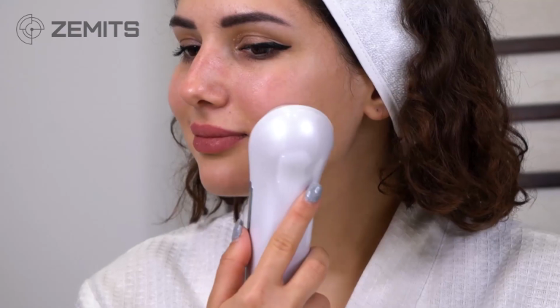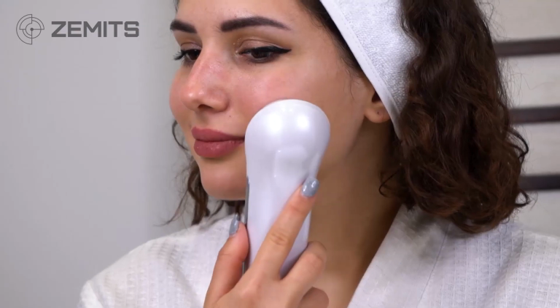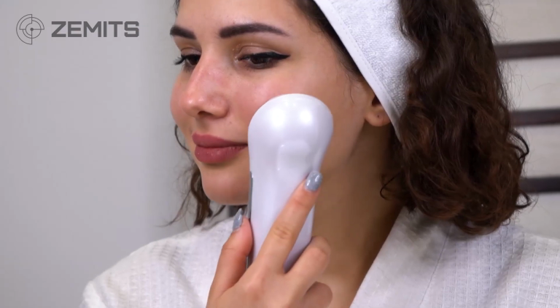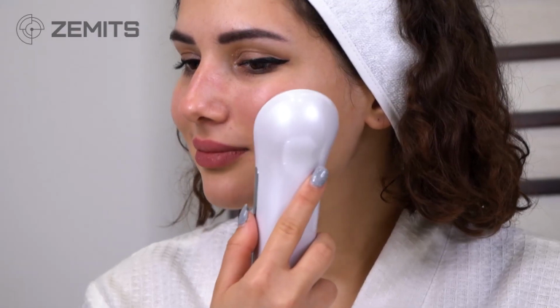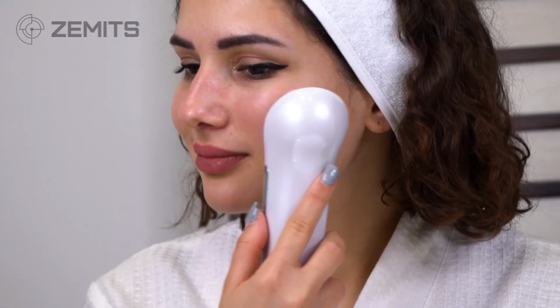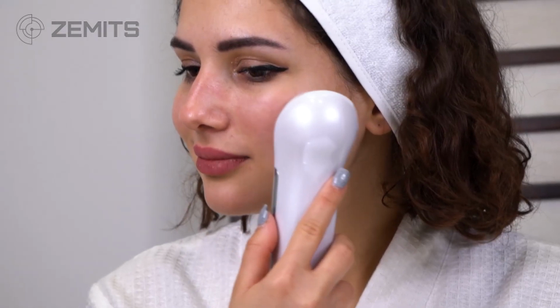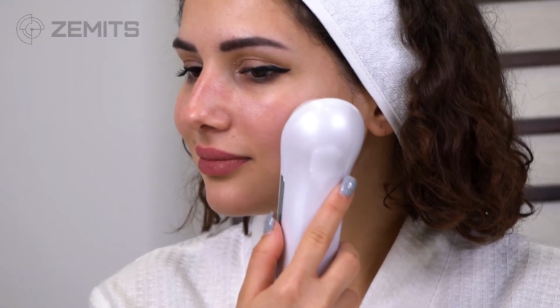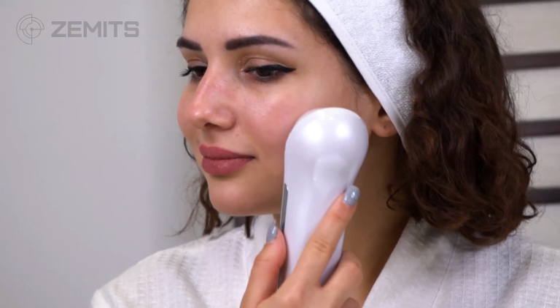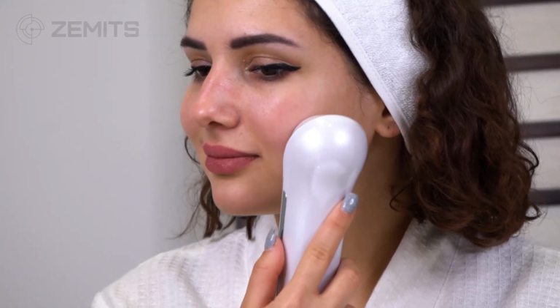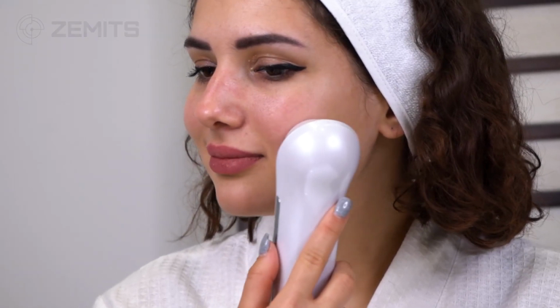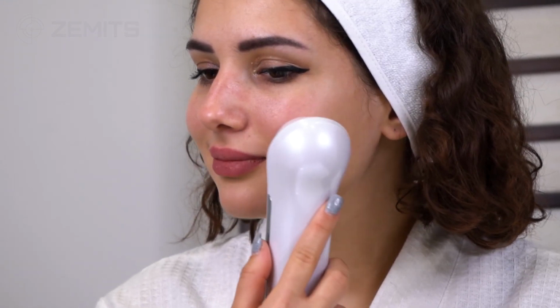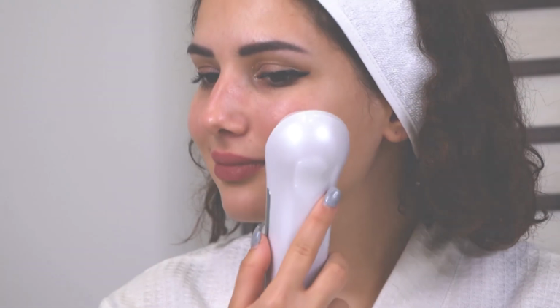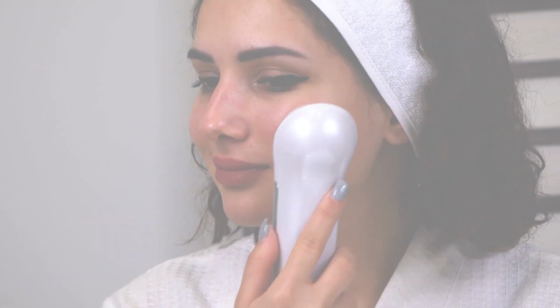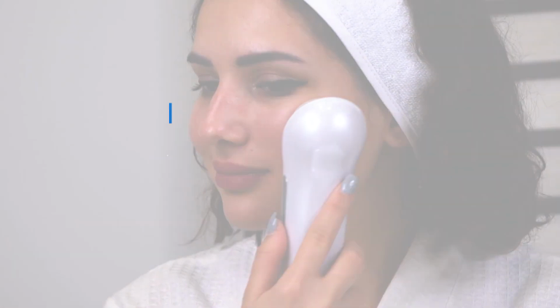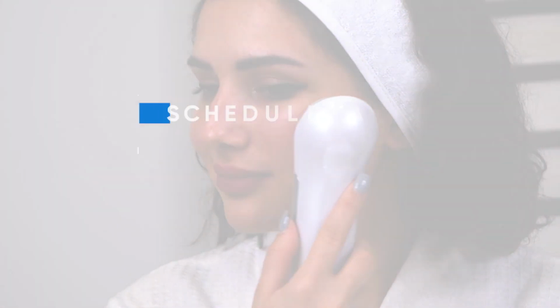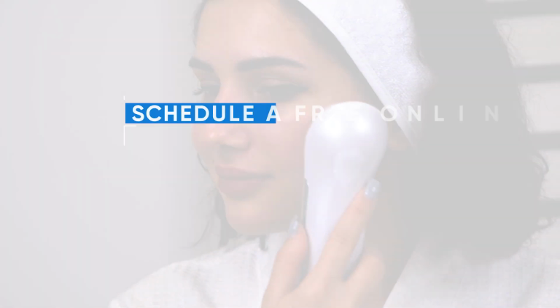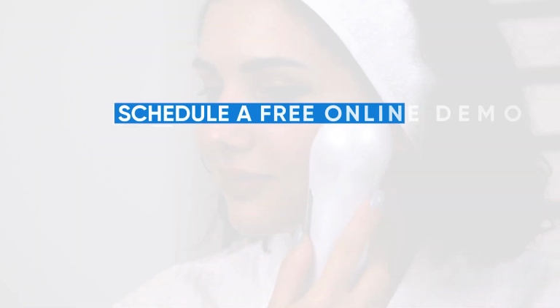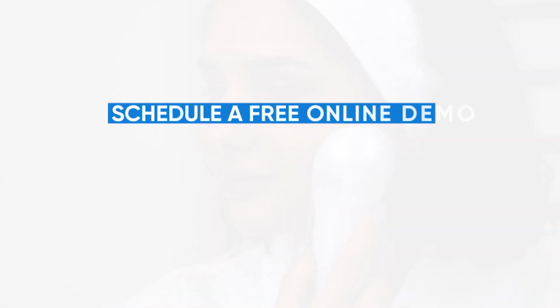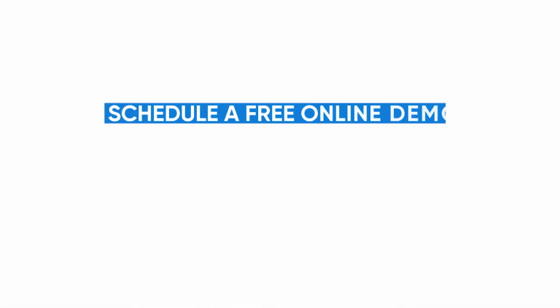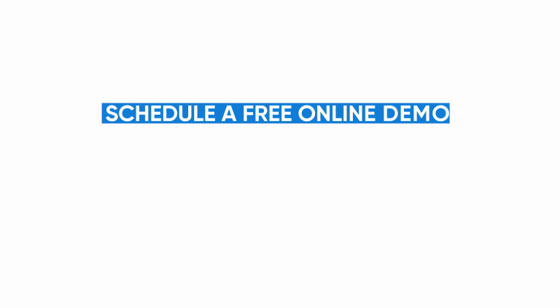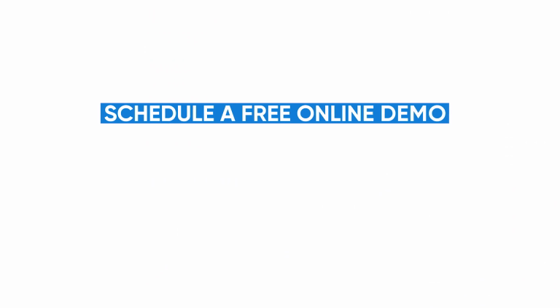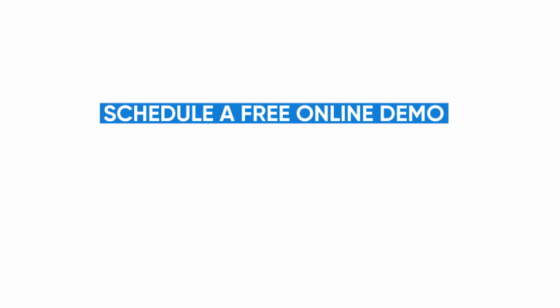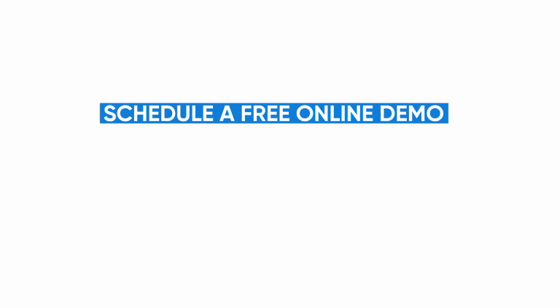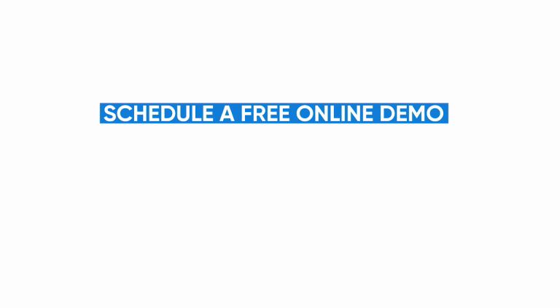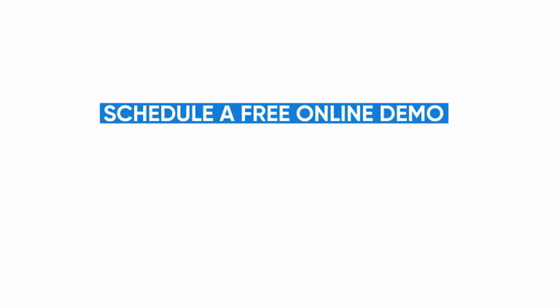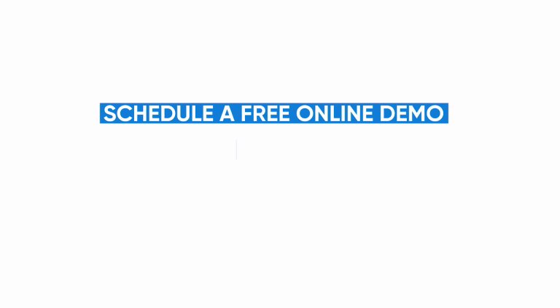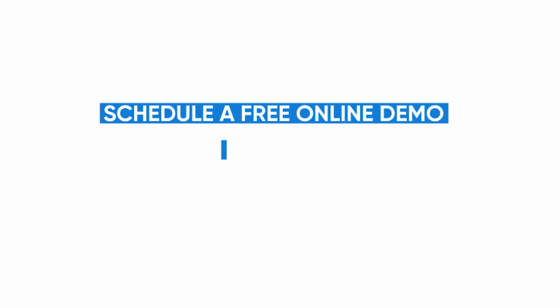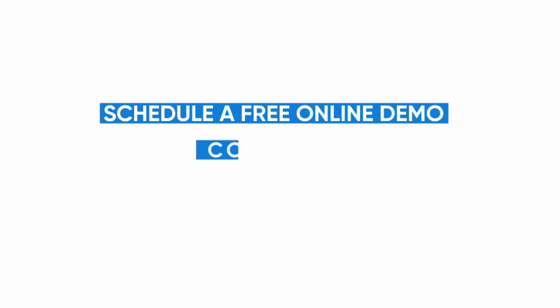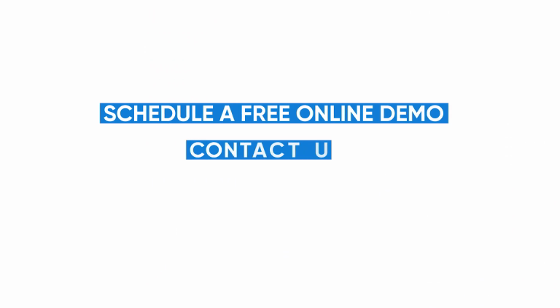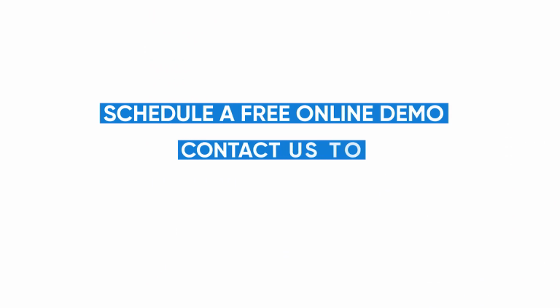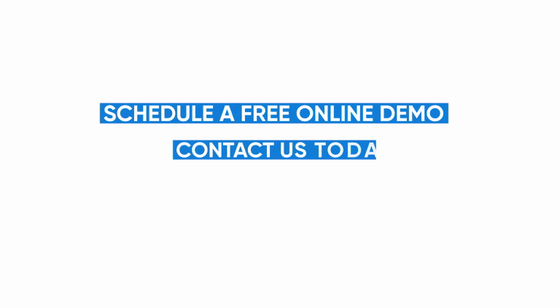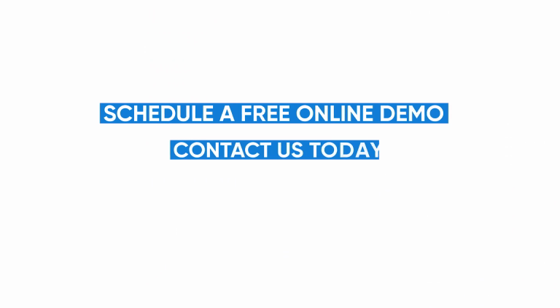Achieve greater results with Zamets. Schedule a free online demo. Contact us today.